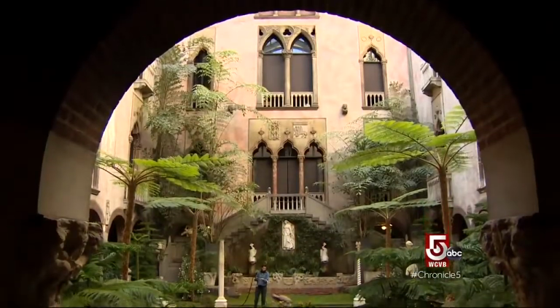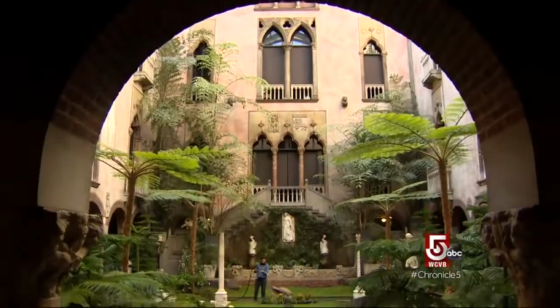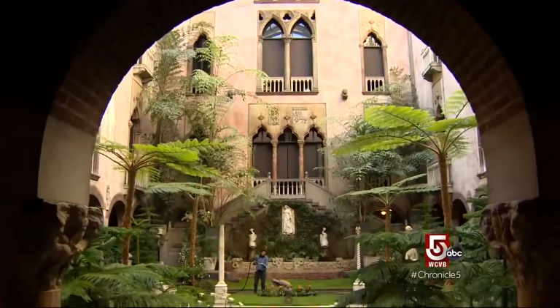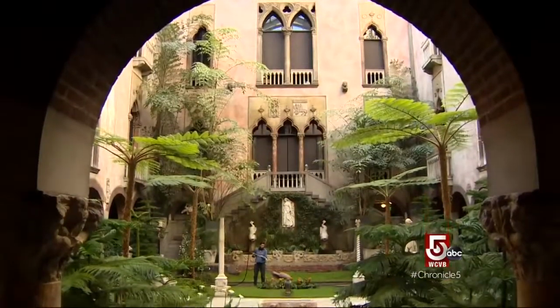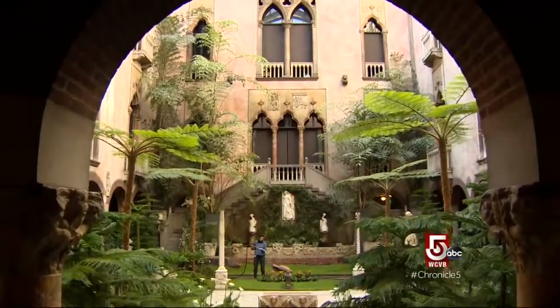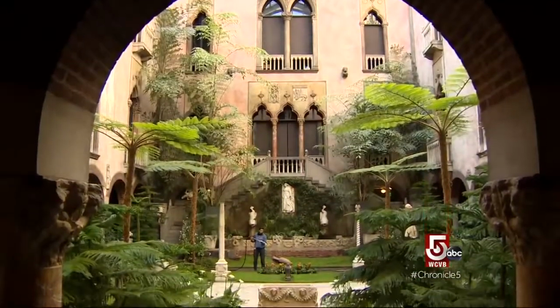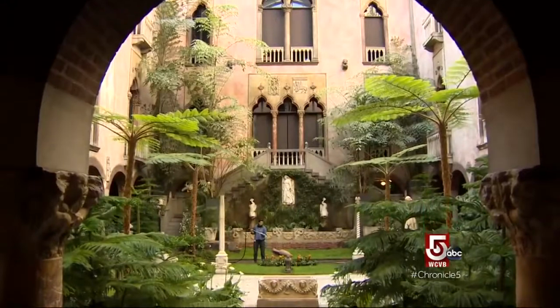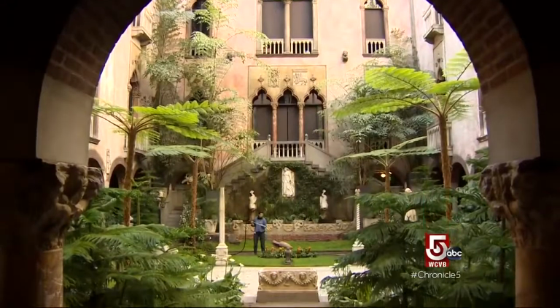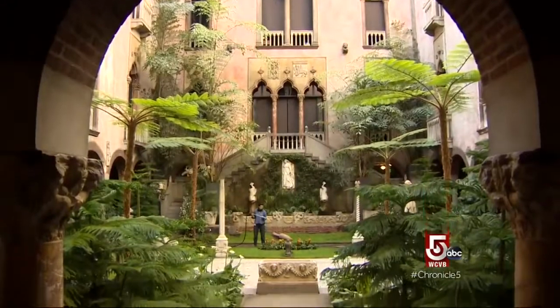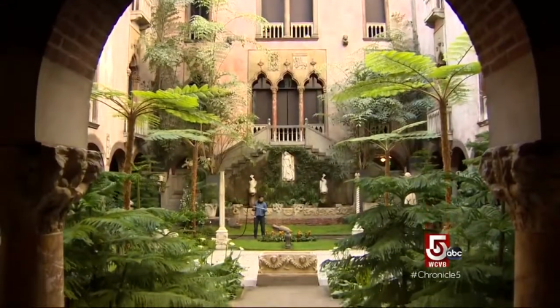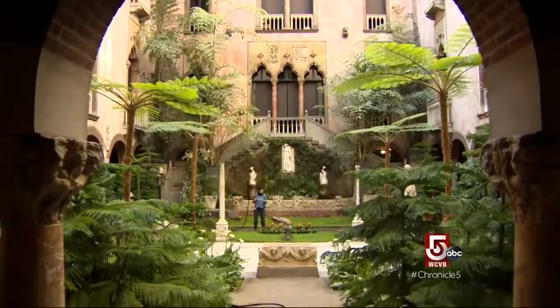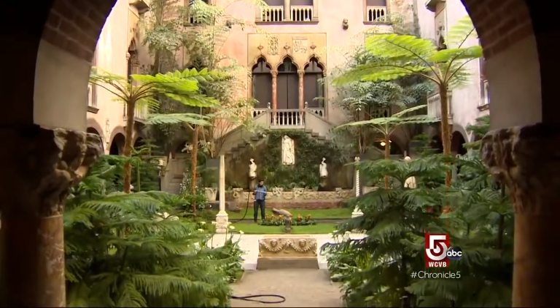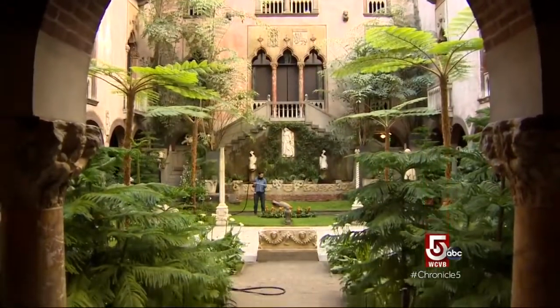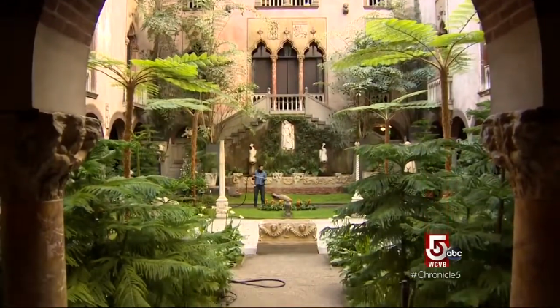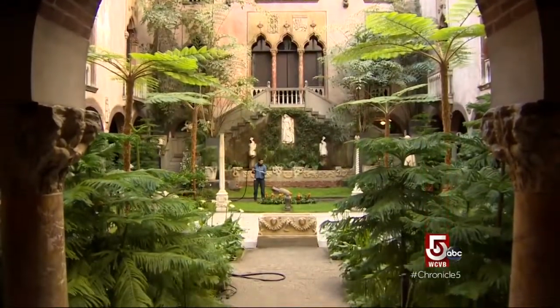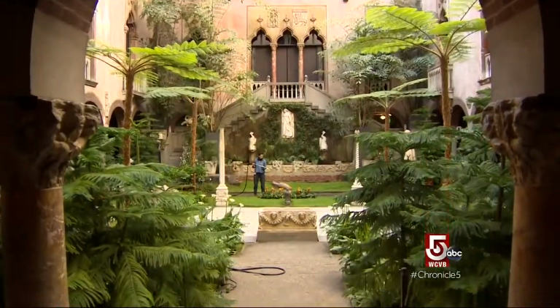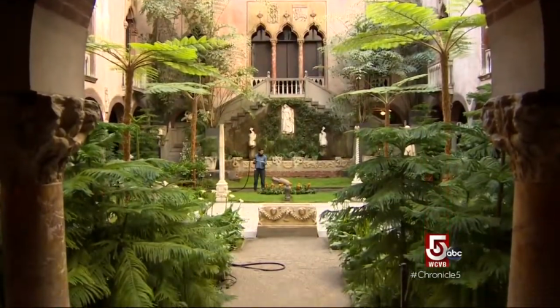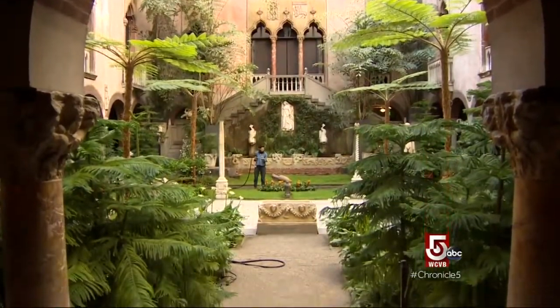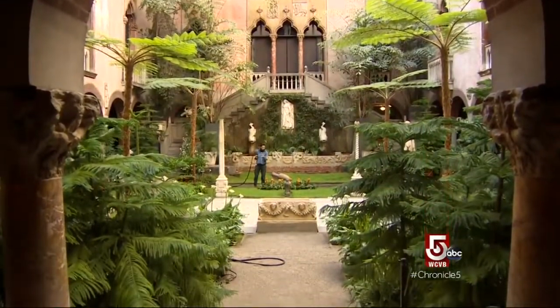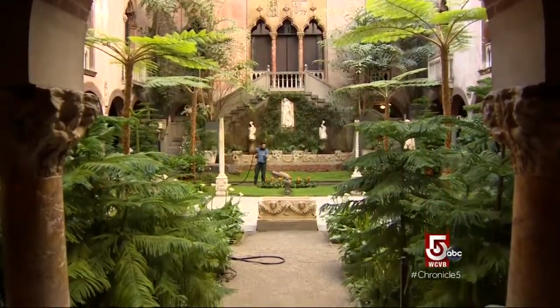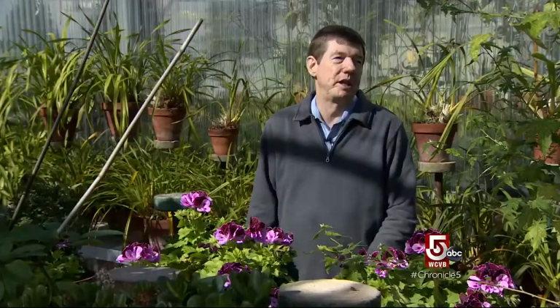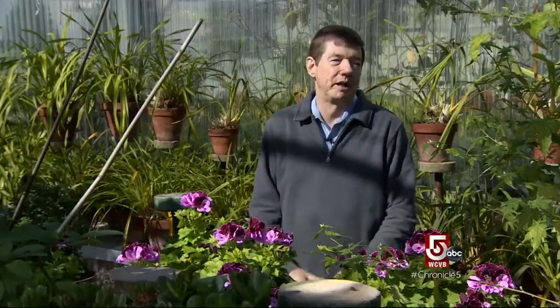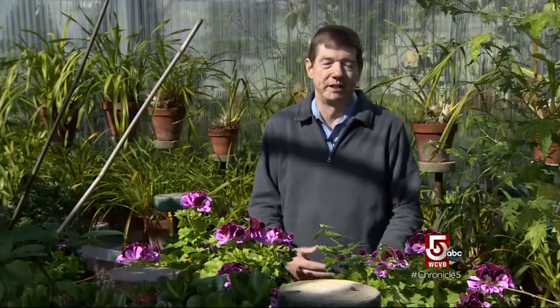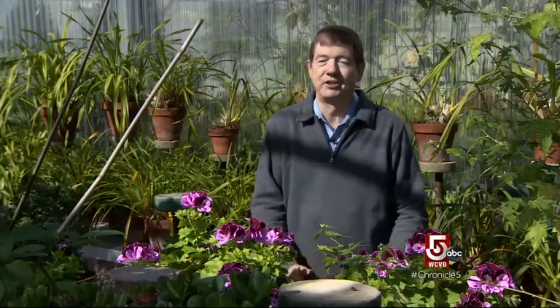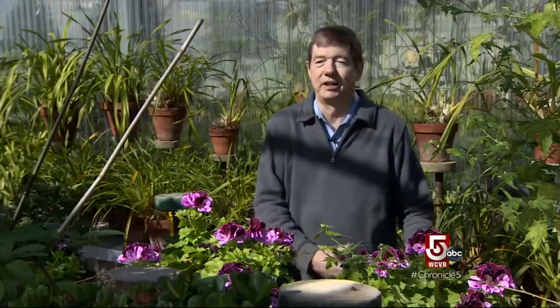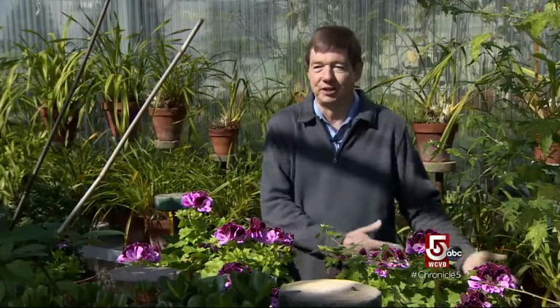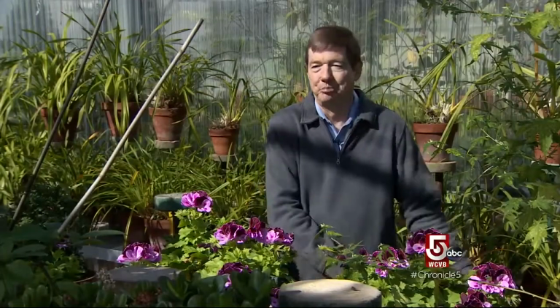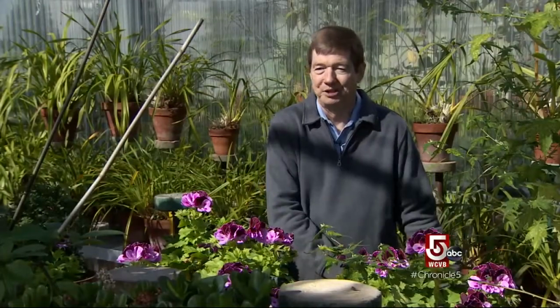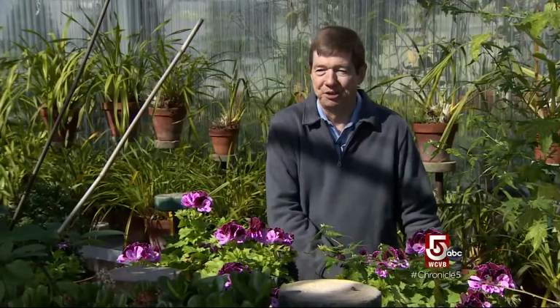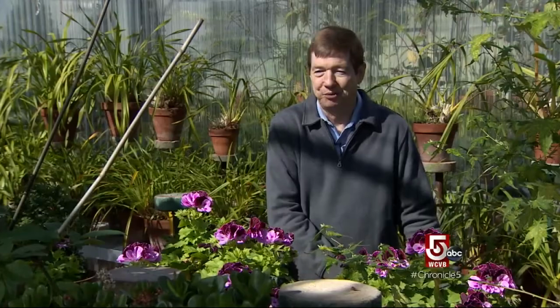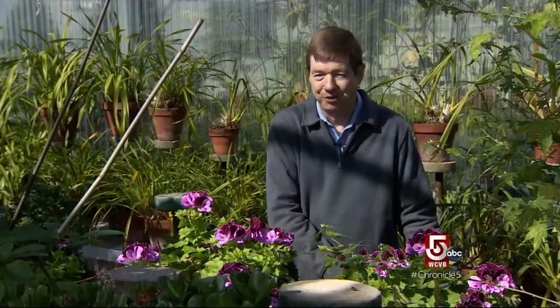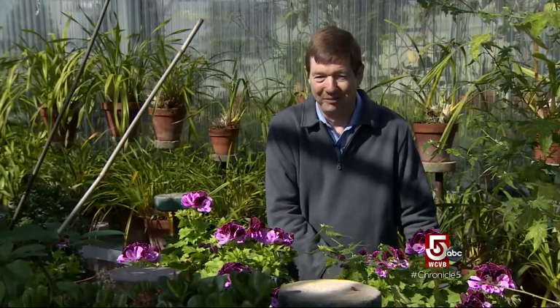Unfortunately, the Gardner Courtyard ranks pretty close to the bottom. It's kind of like a death sentence to place them into the museum.